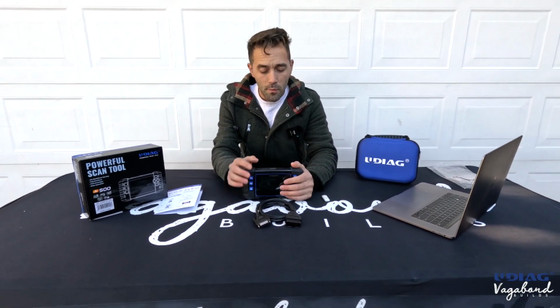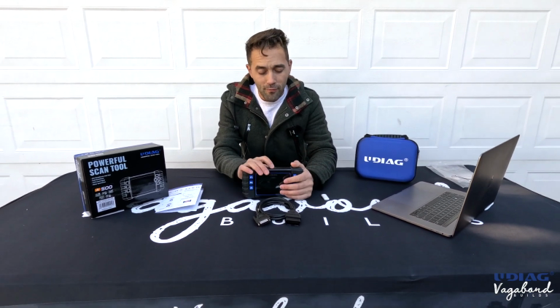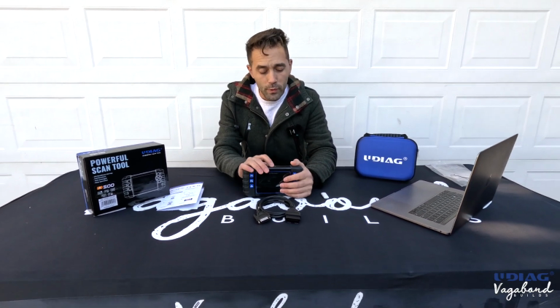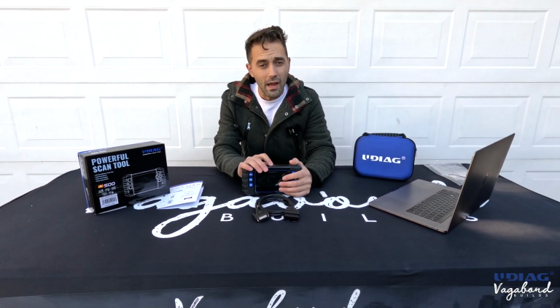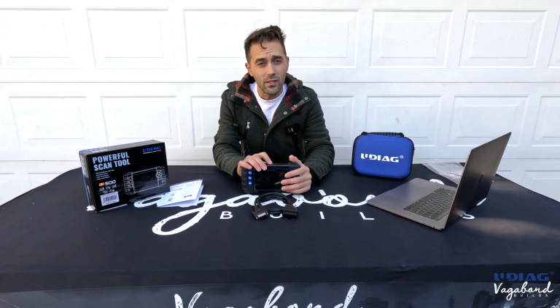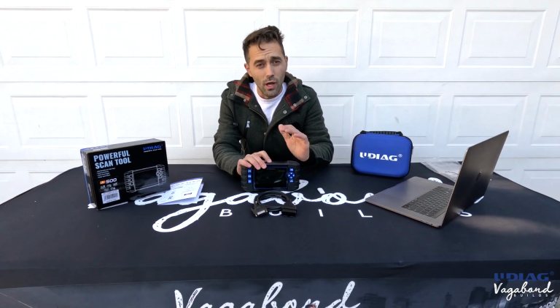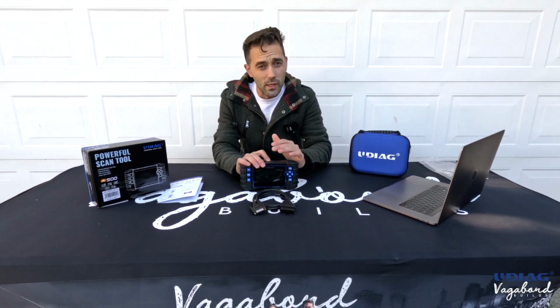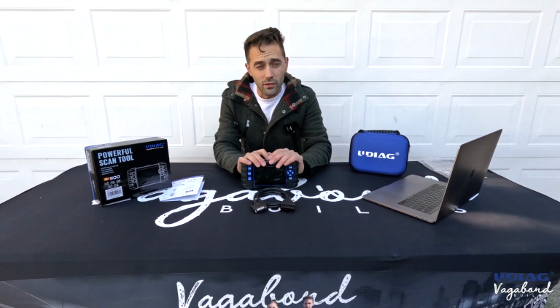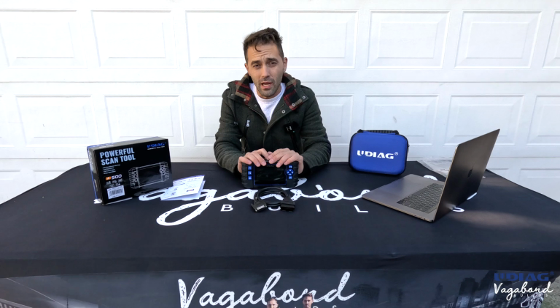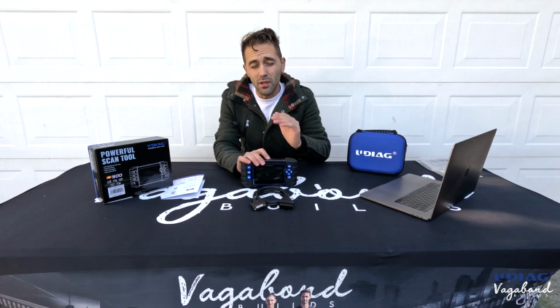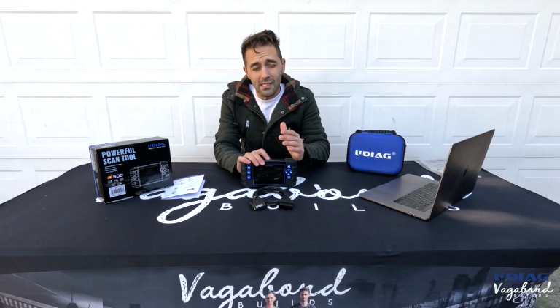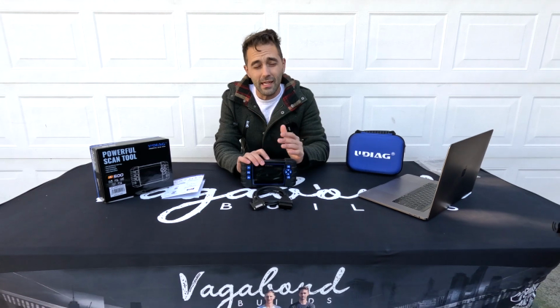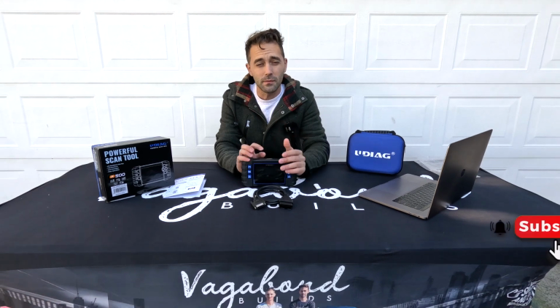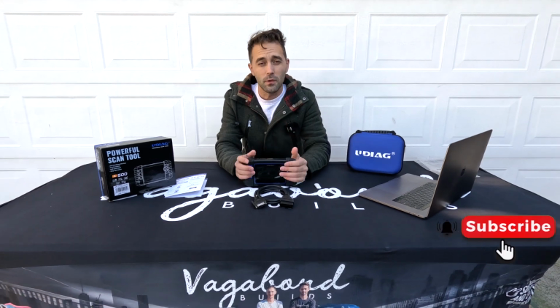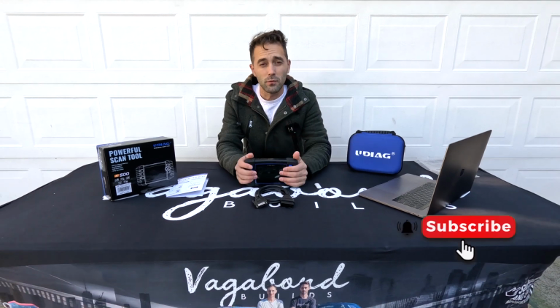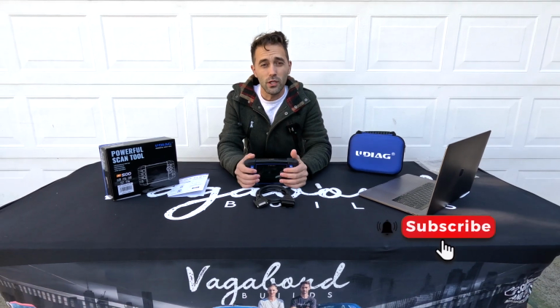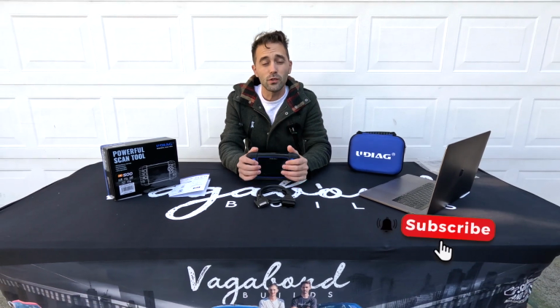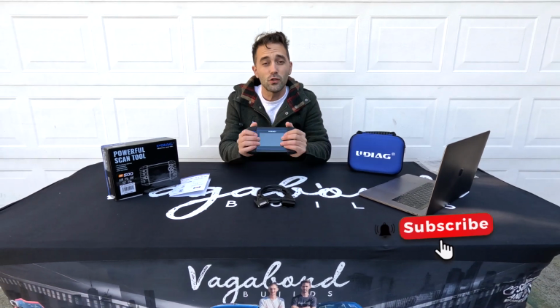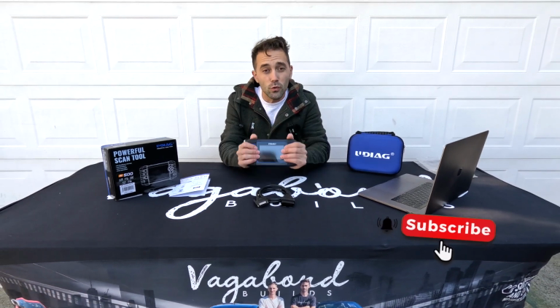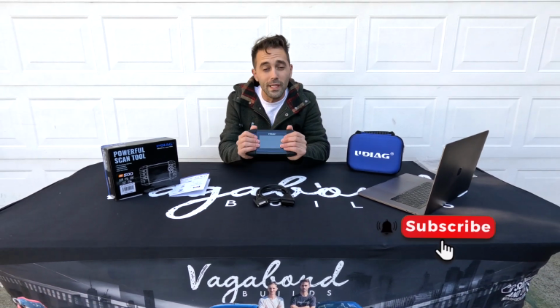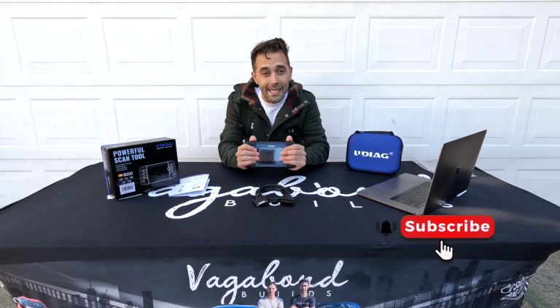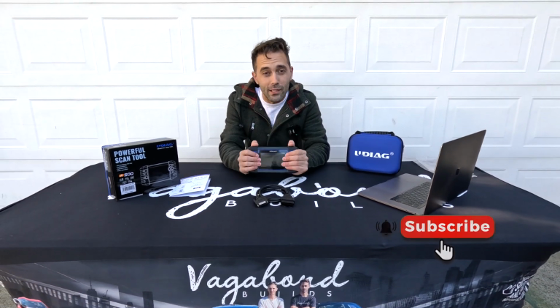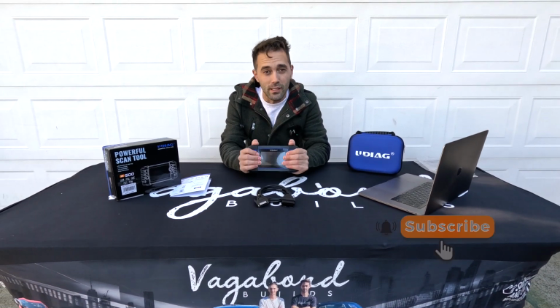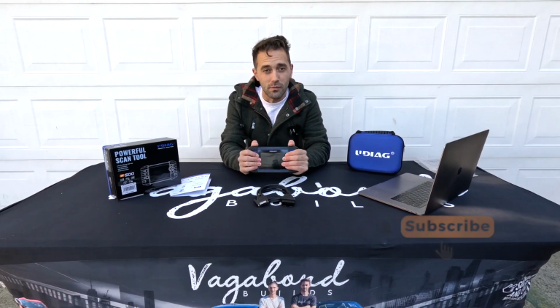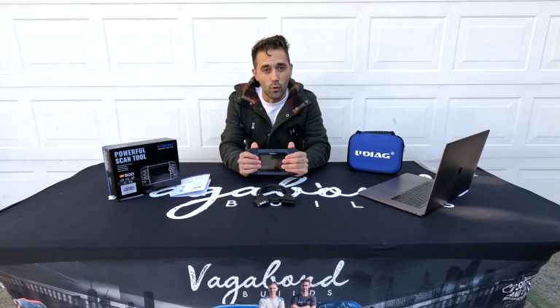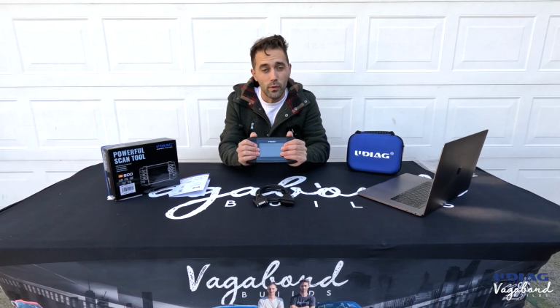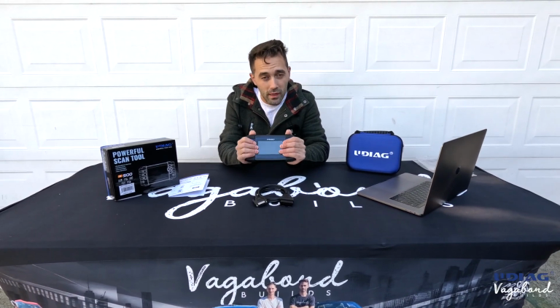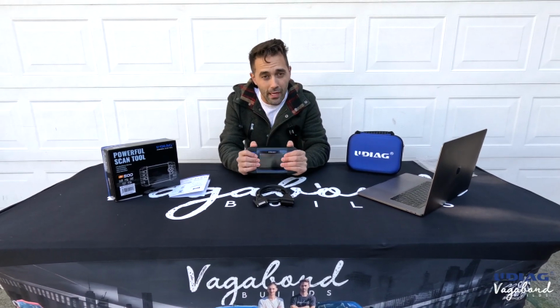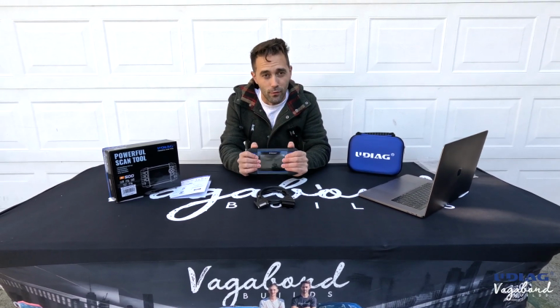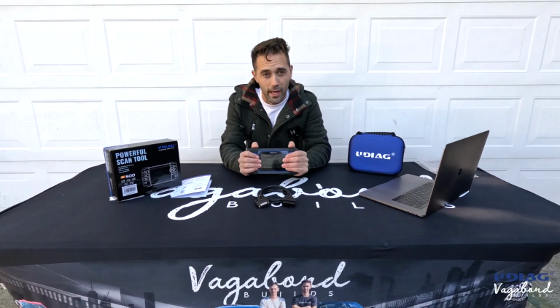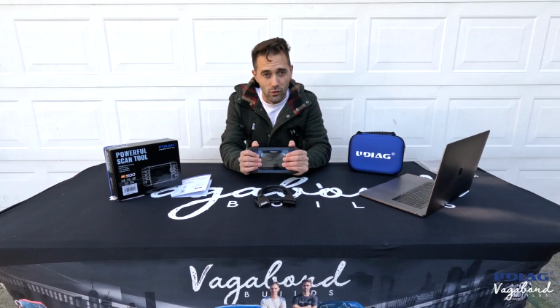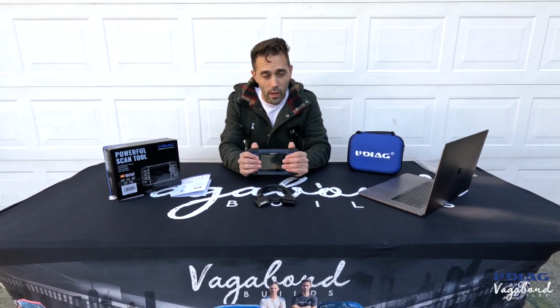Before we dive in, please like and subscribe to our channel, because we truly need your support. We thank you for that as well.